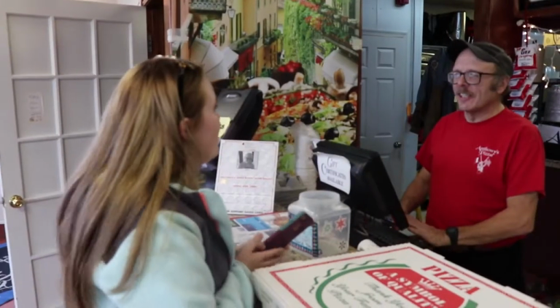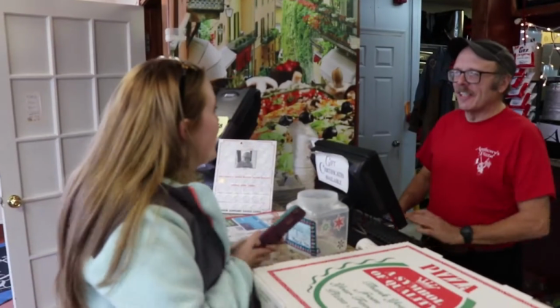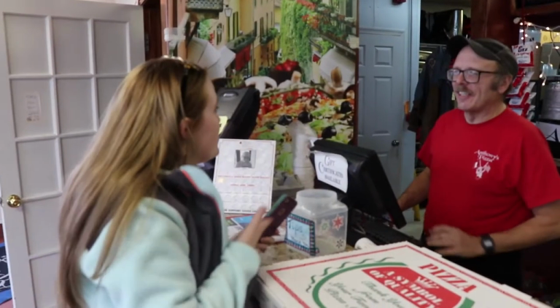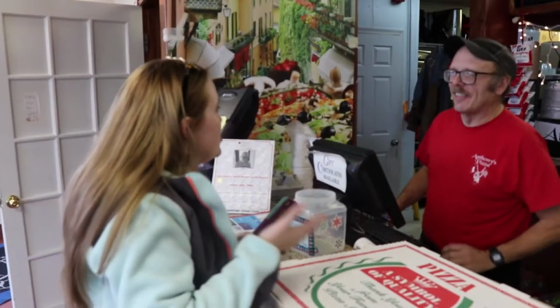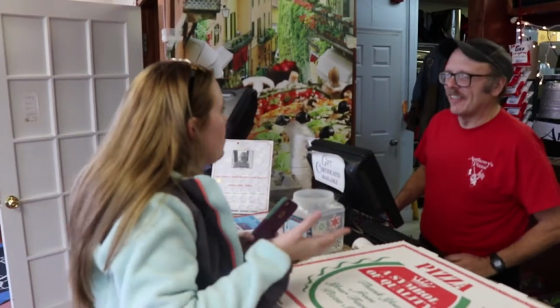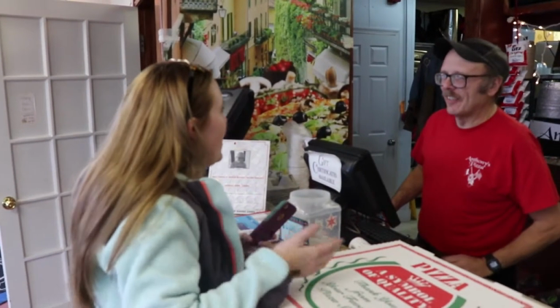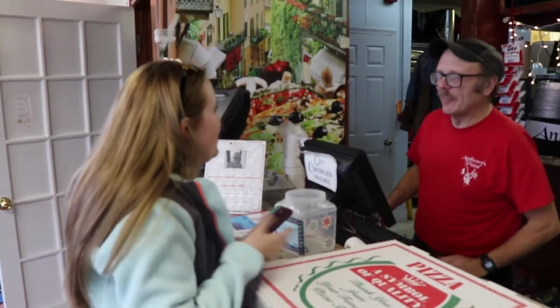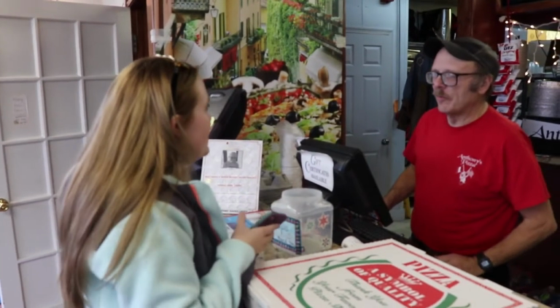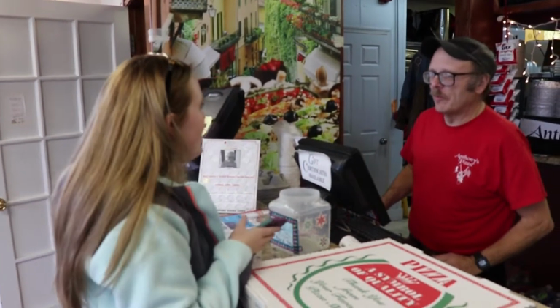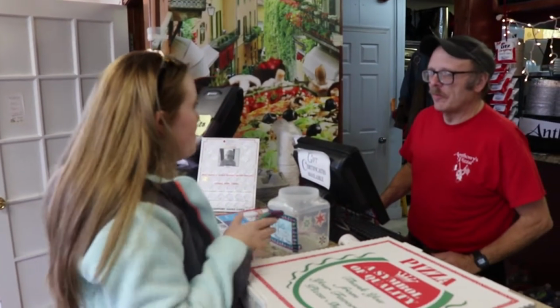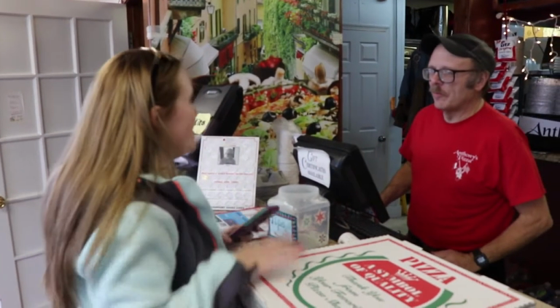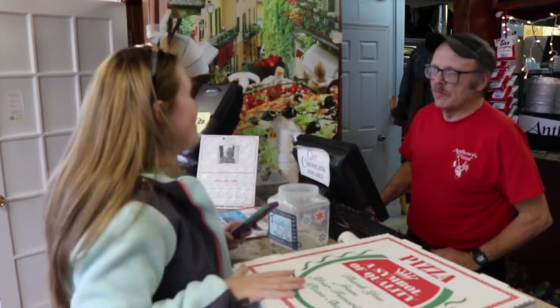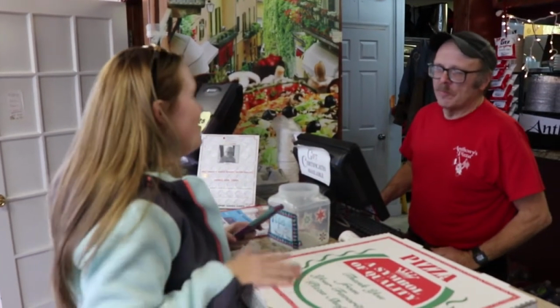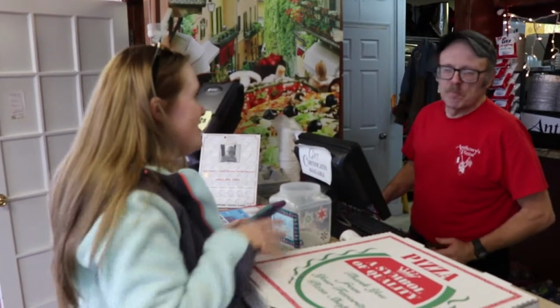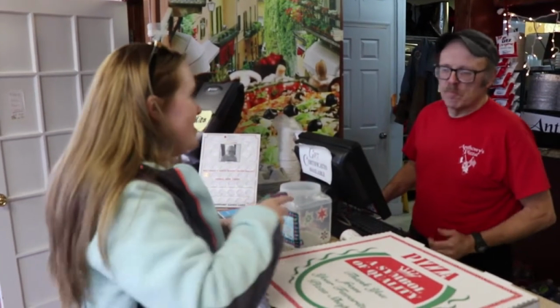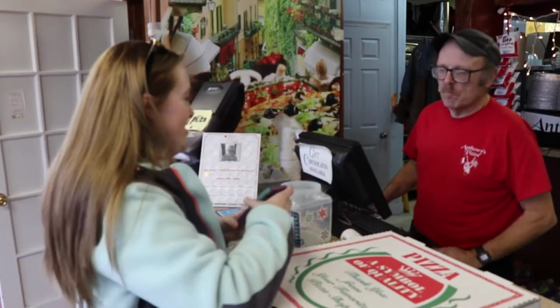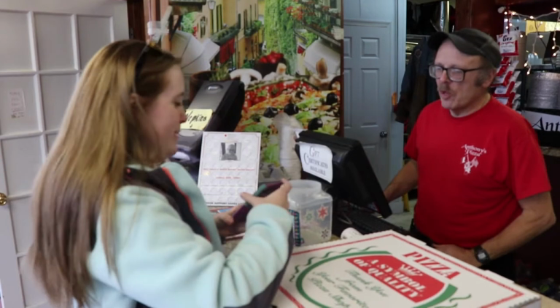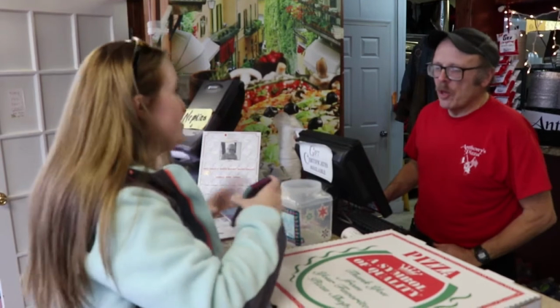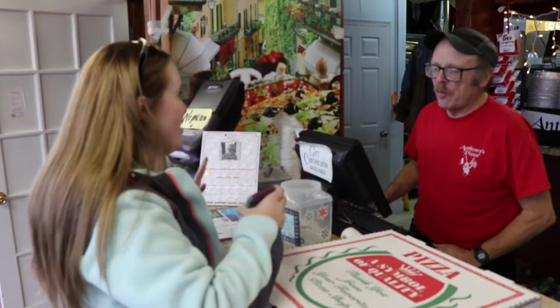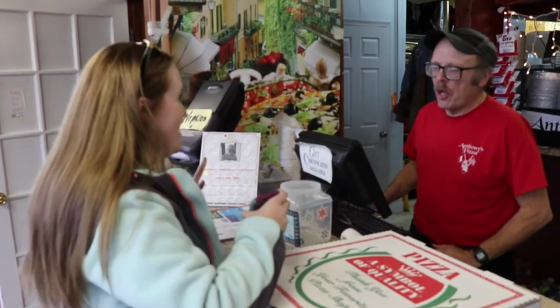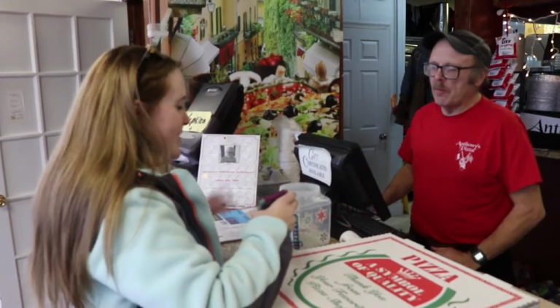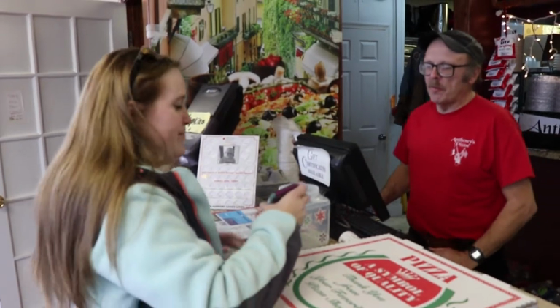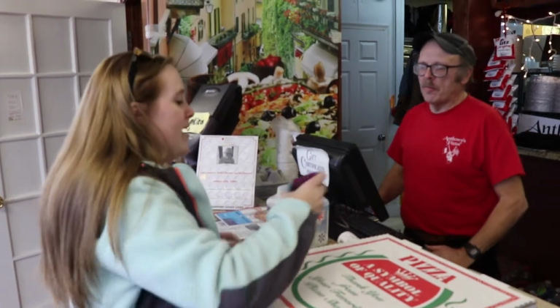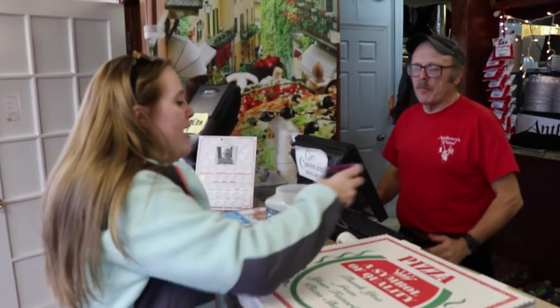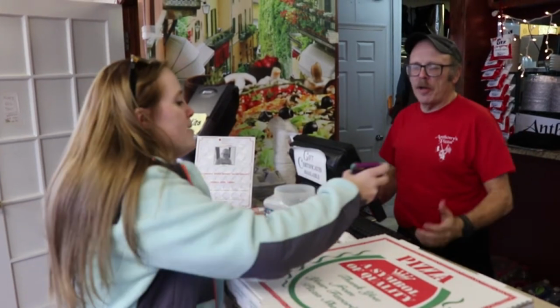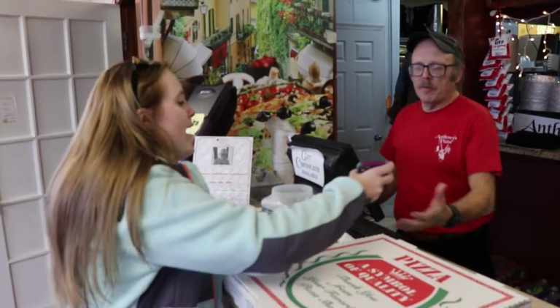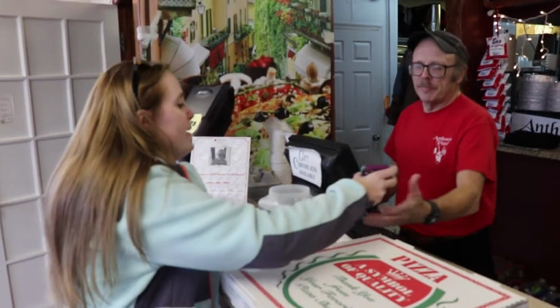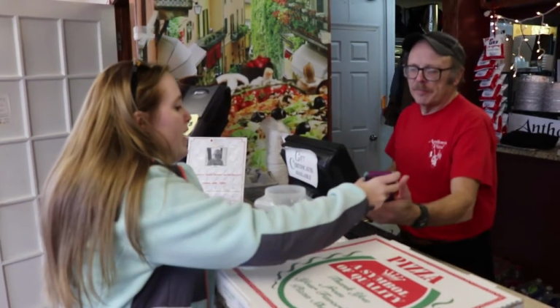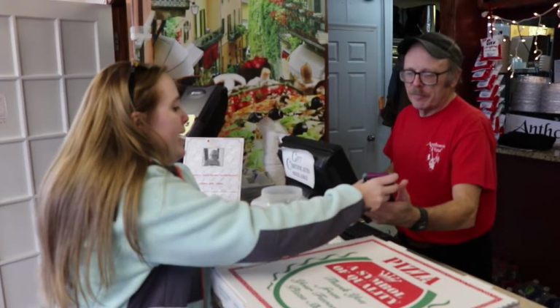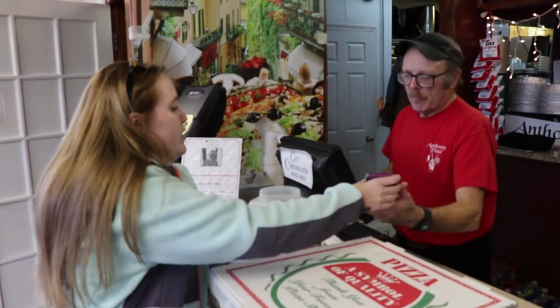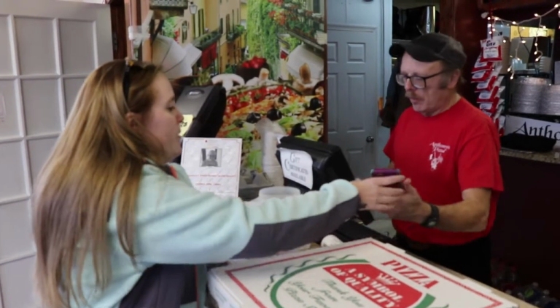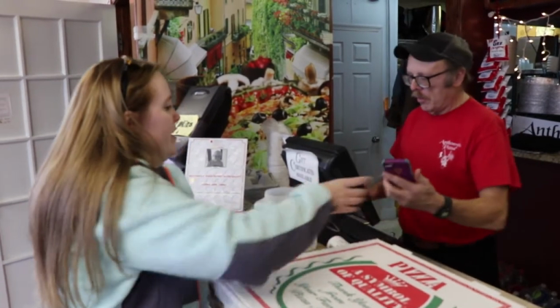Thanks for showing me how you guys make your pizza. It looks delicious. I'm so excited. No problem. I have my dial pack coupon.